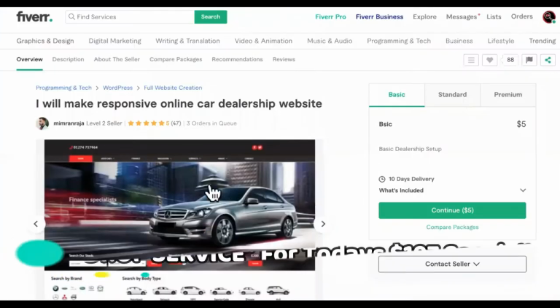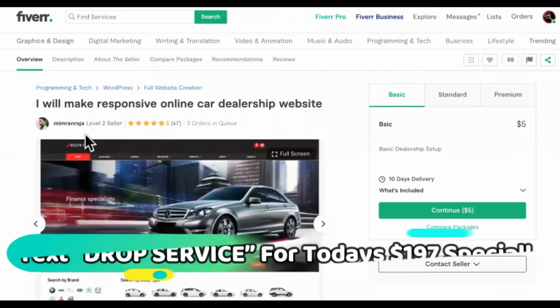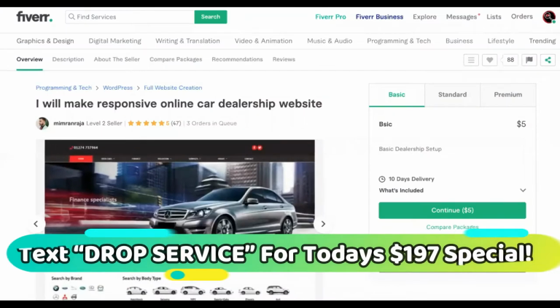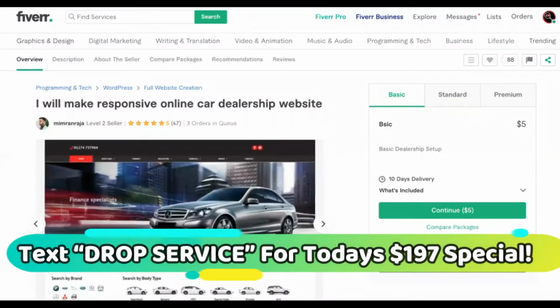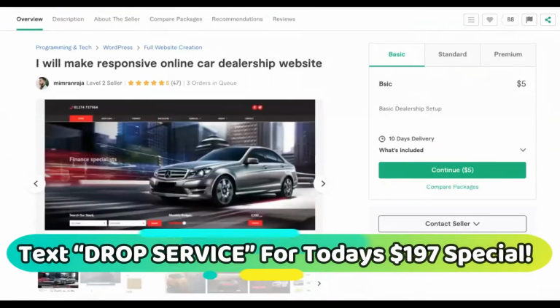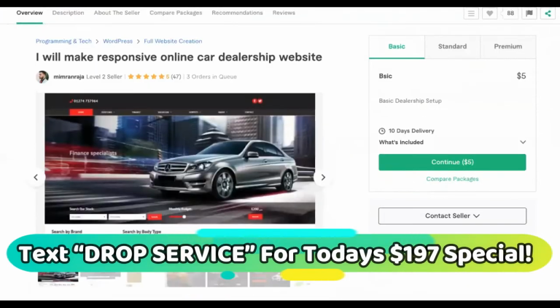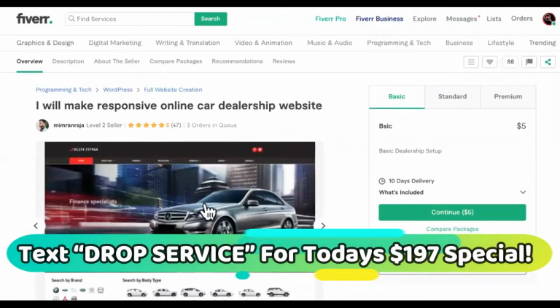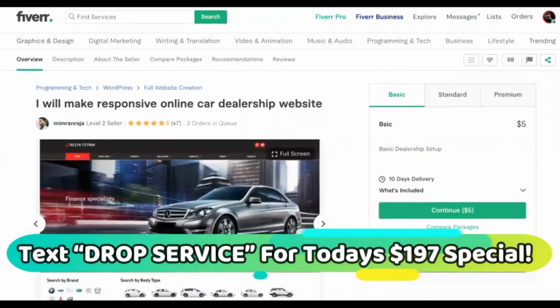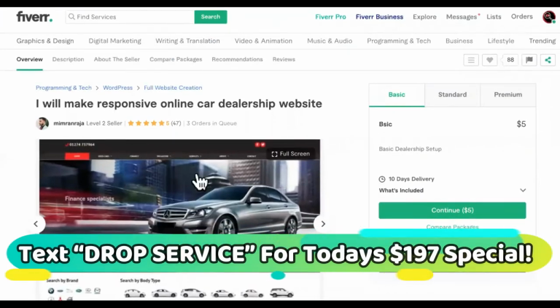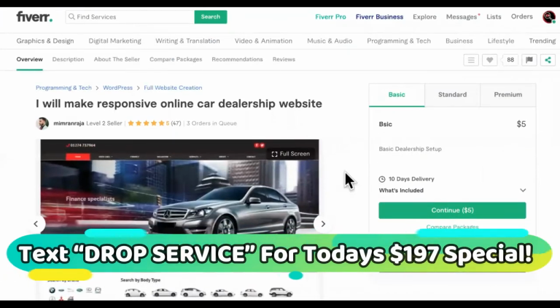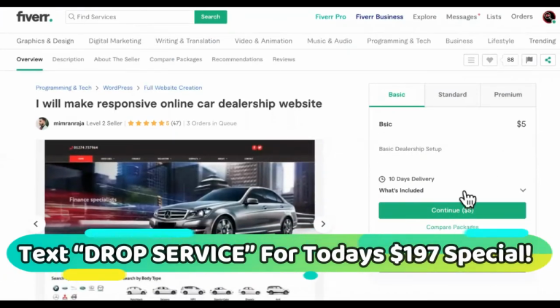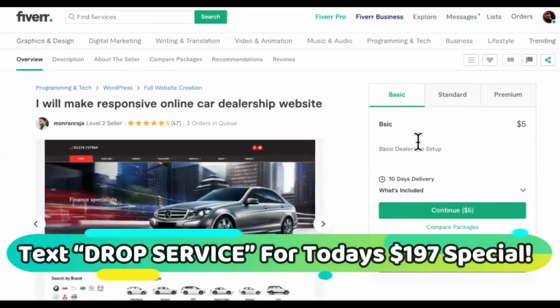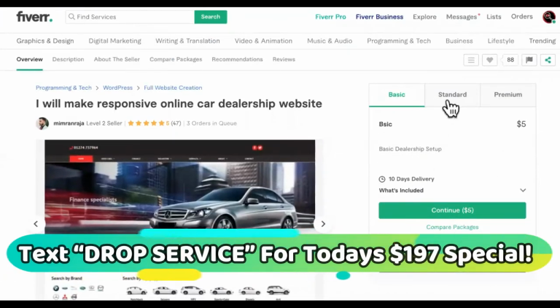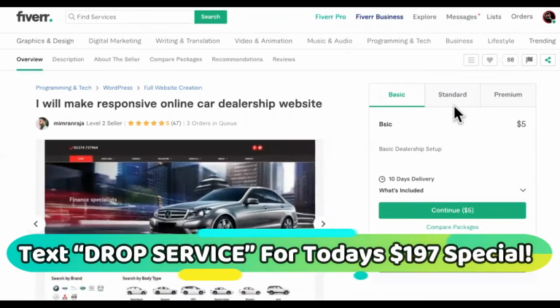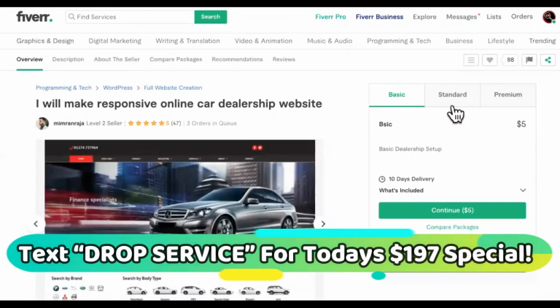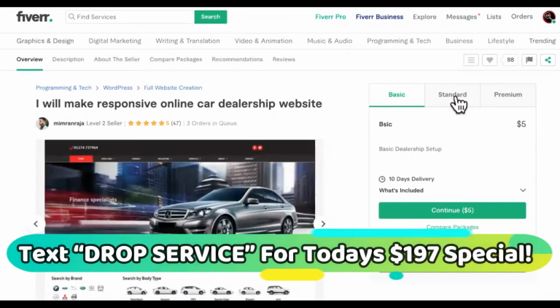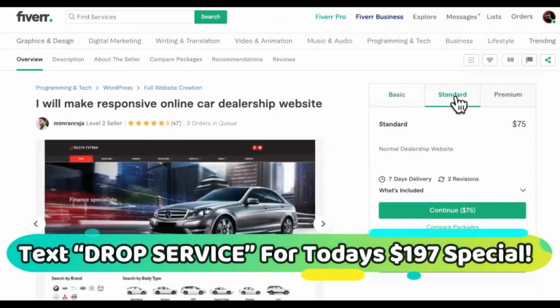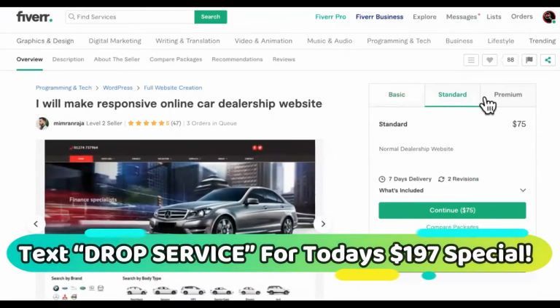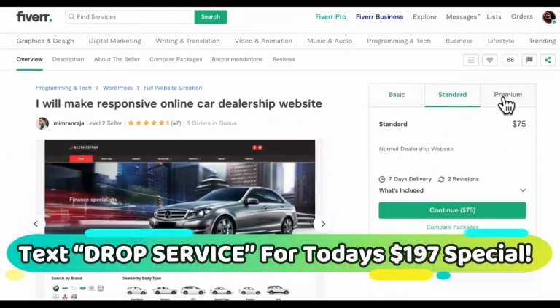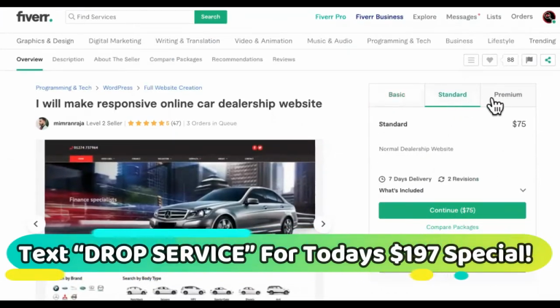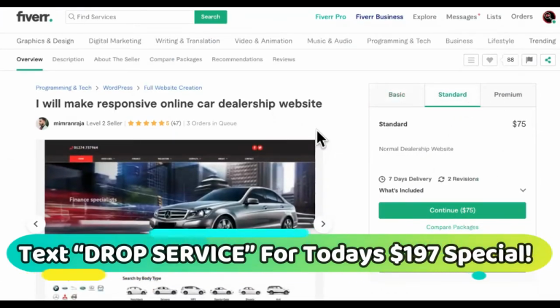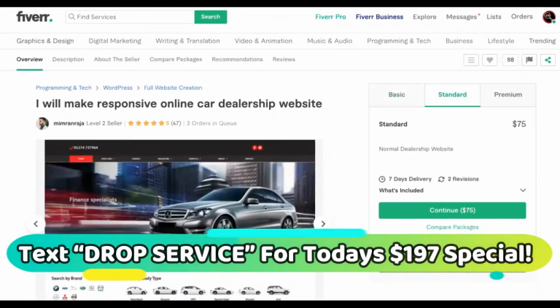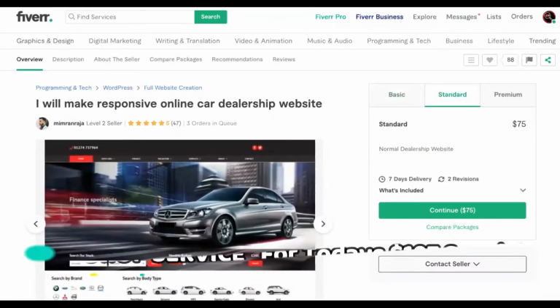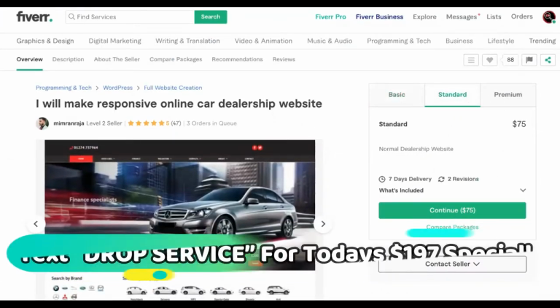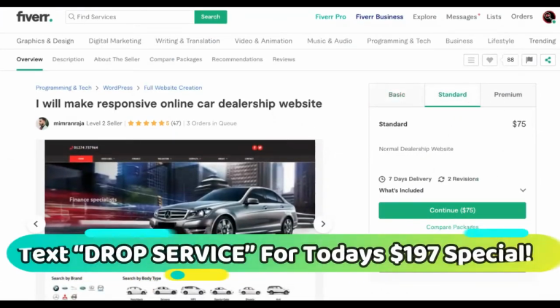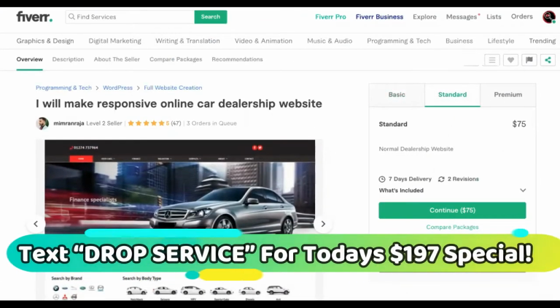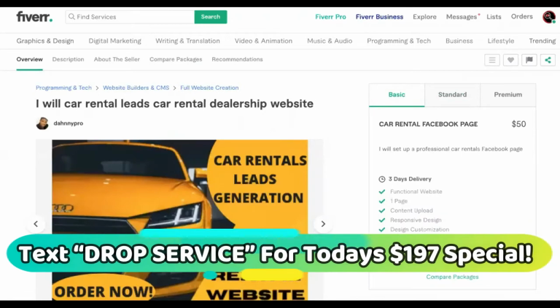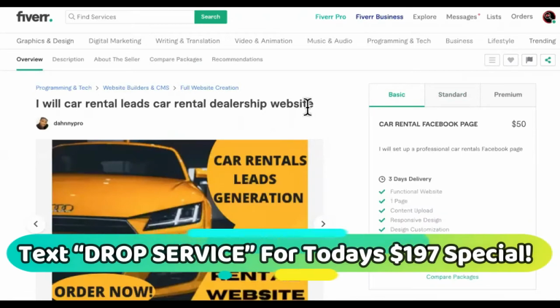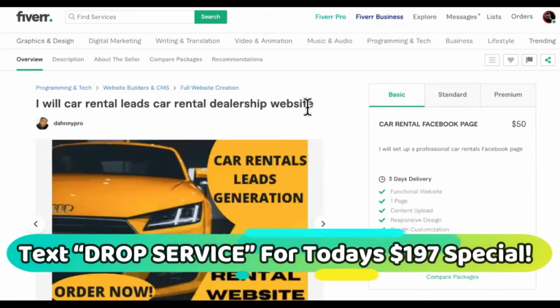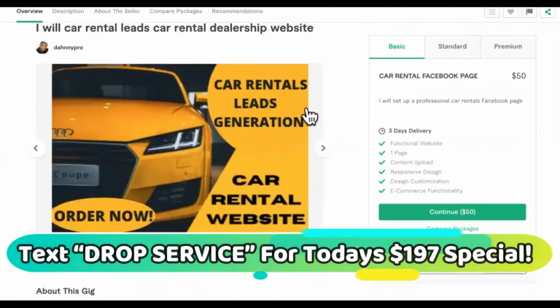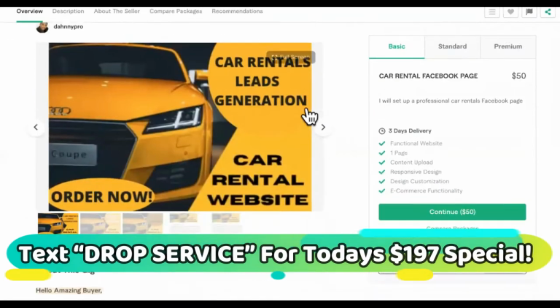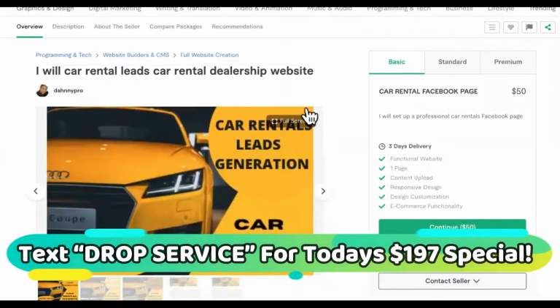The first step would be to get your own little cheap site made. We got a $5 one, we got 75 bucks, and then you got this guy over here for 50 bucks.